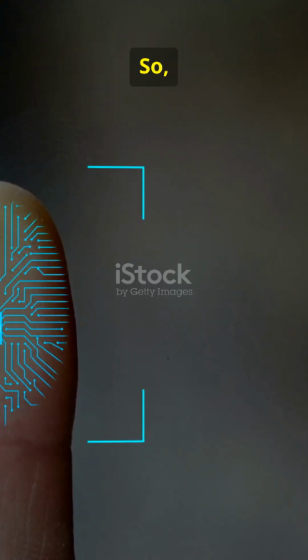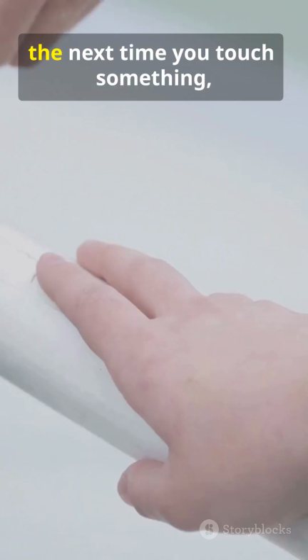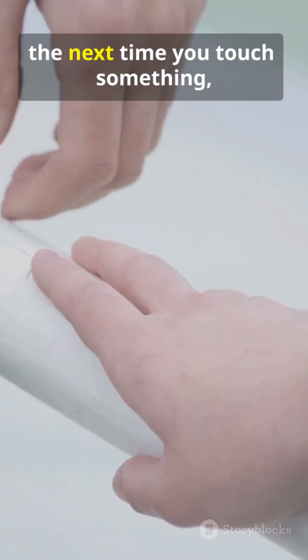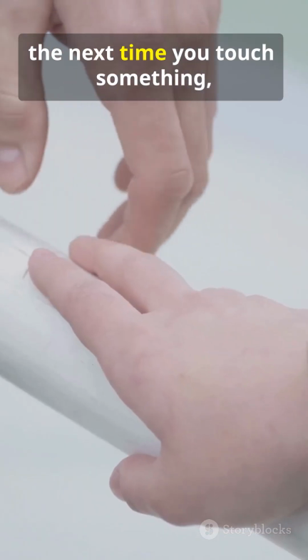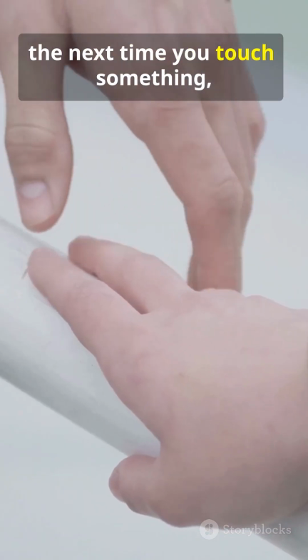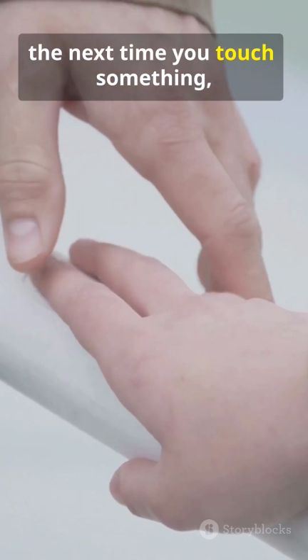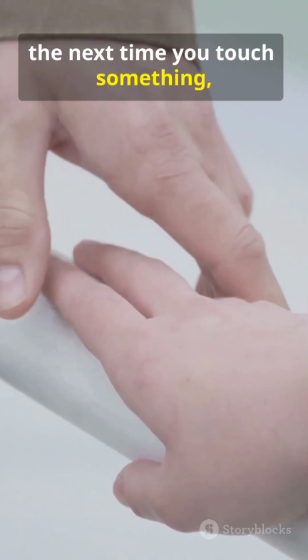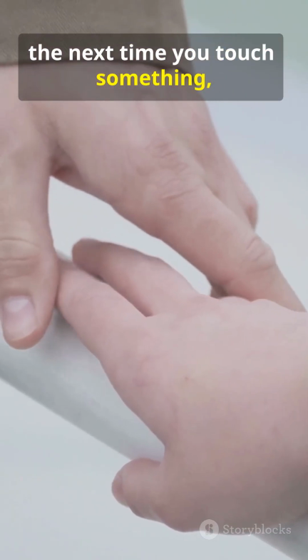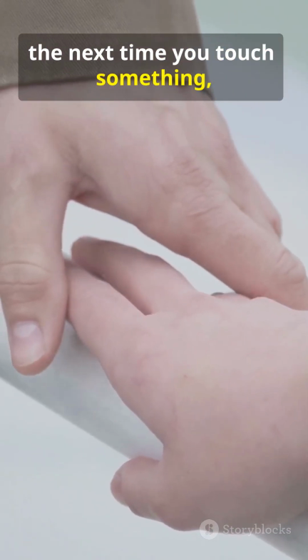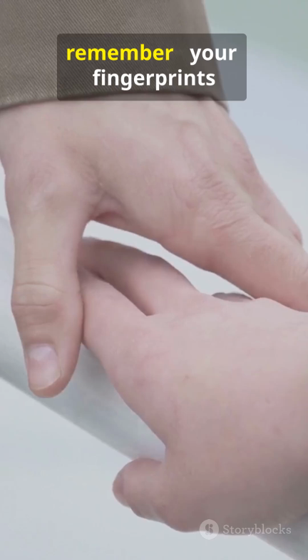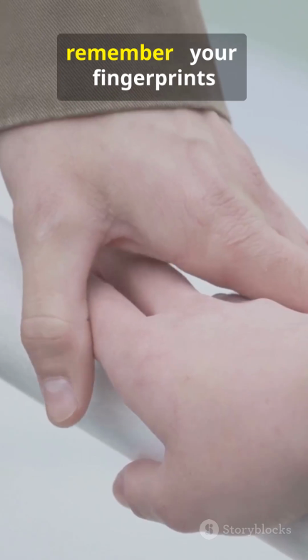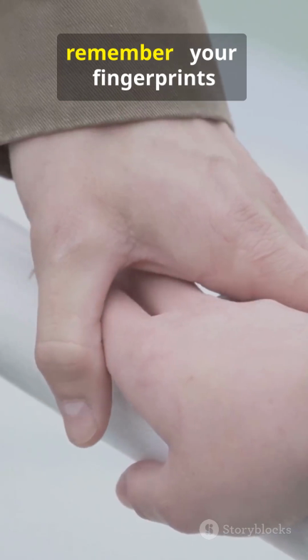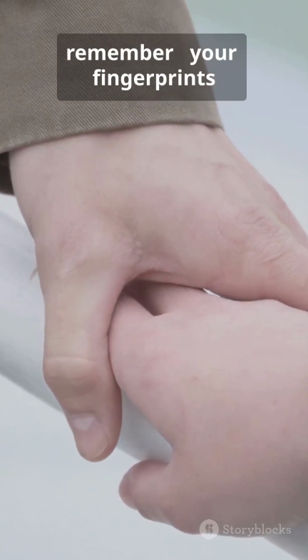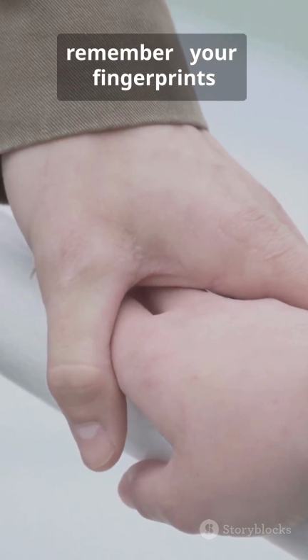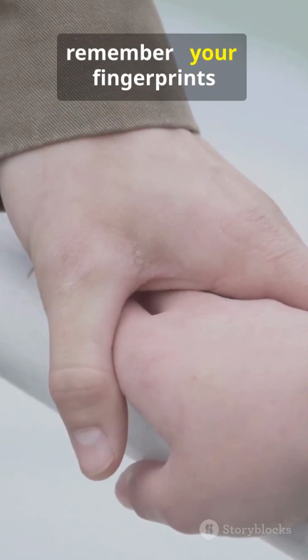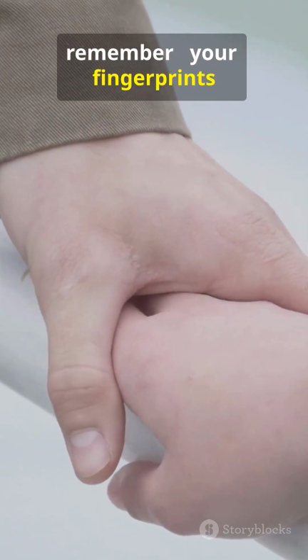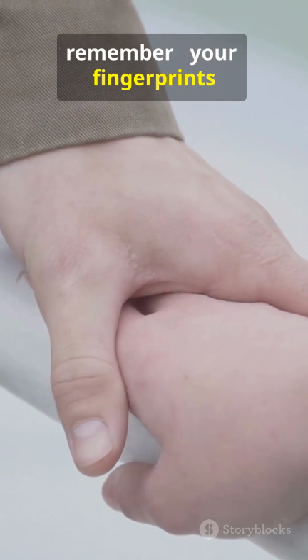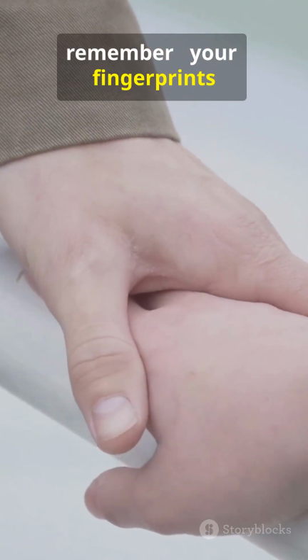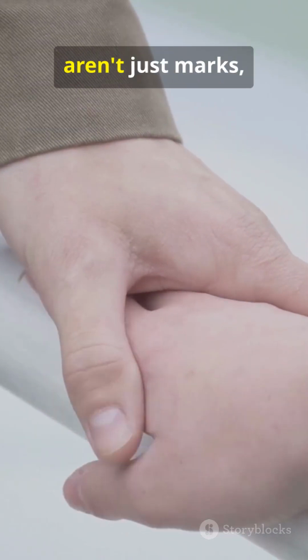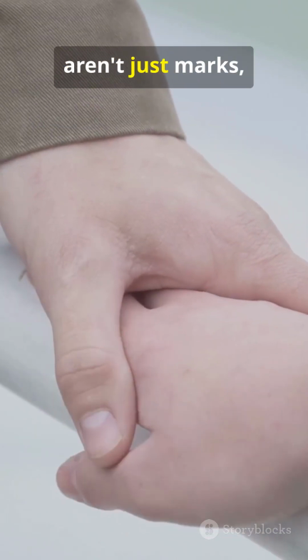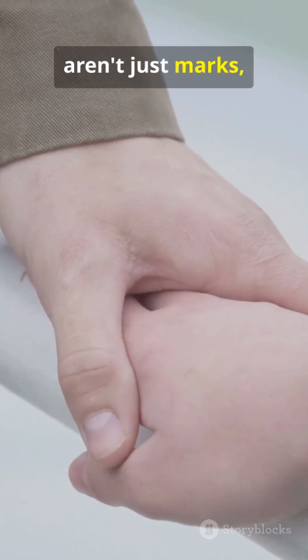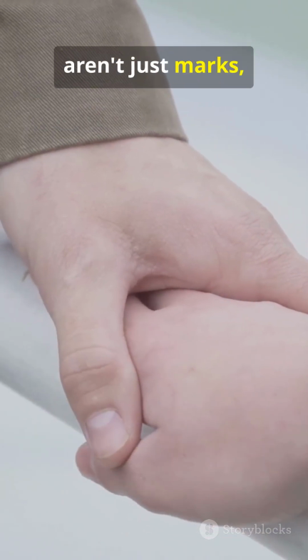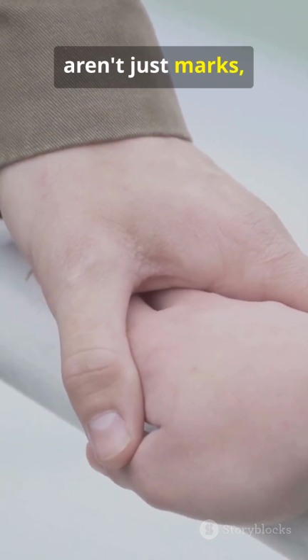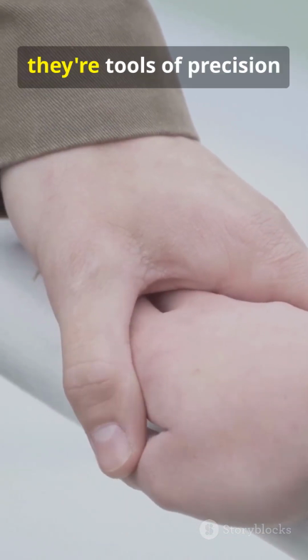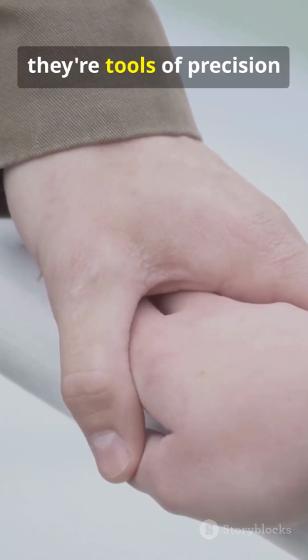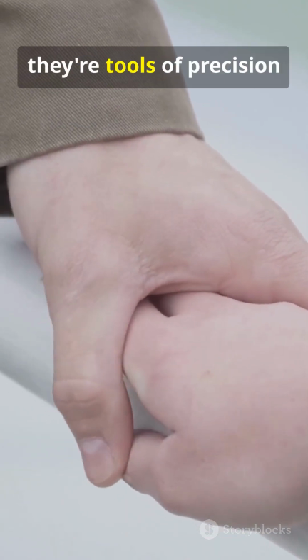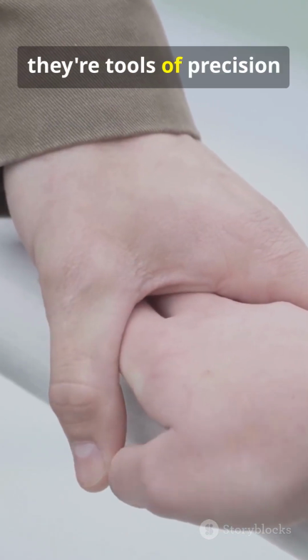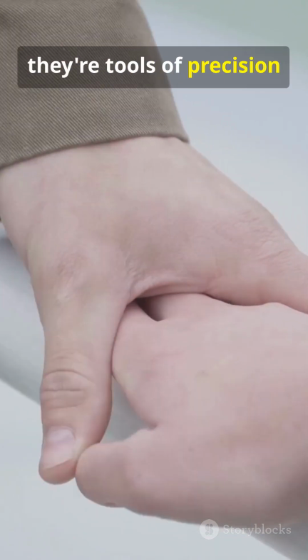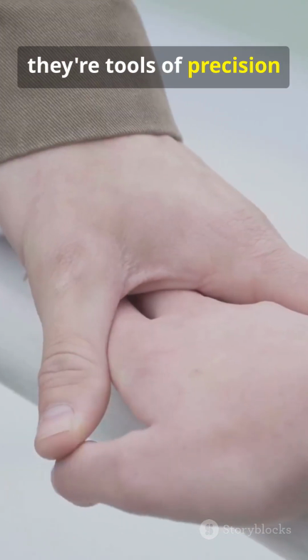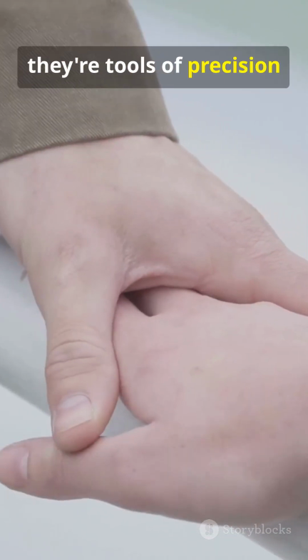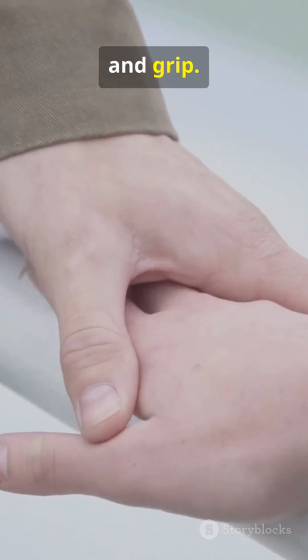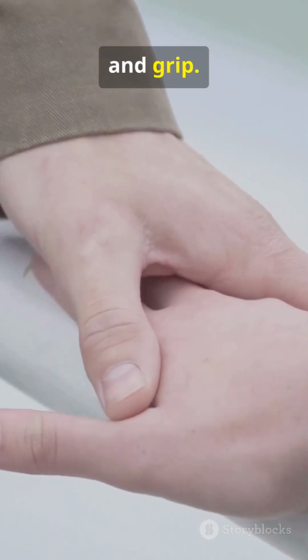So the next time you touch something, remember: your fingerprints aren't just marks — they're tools of precision and grip.